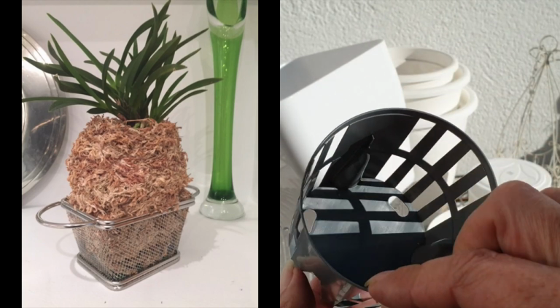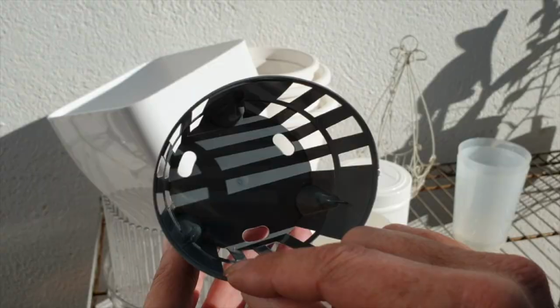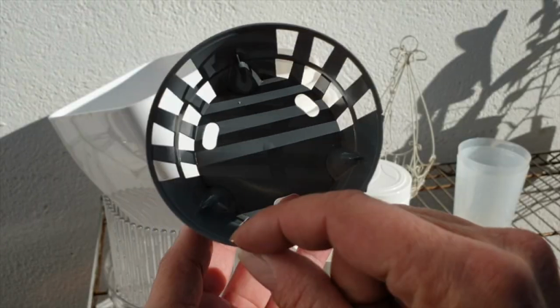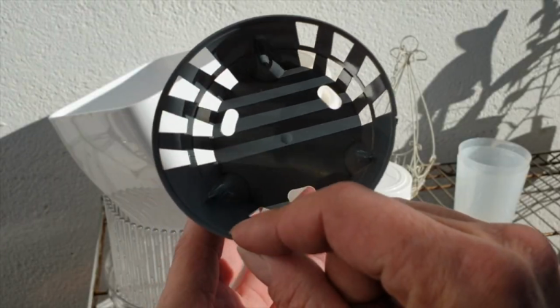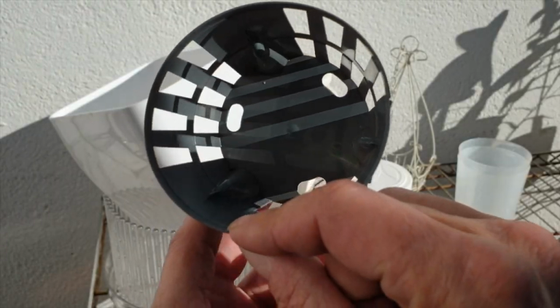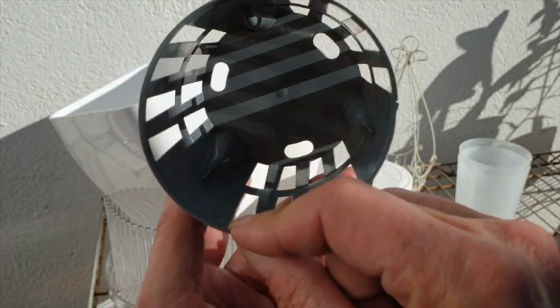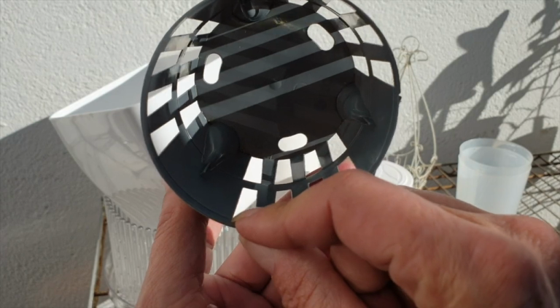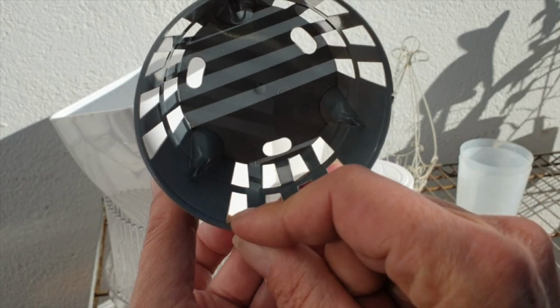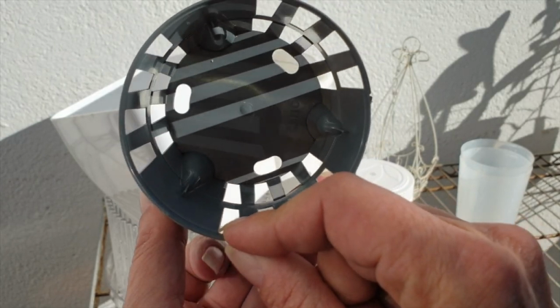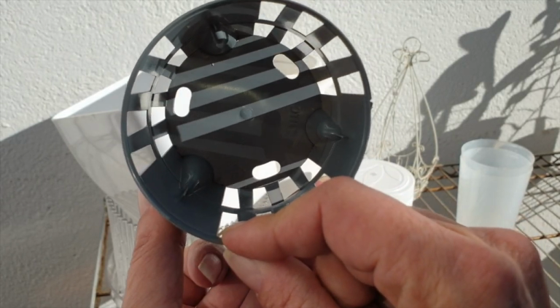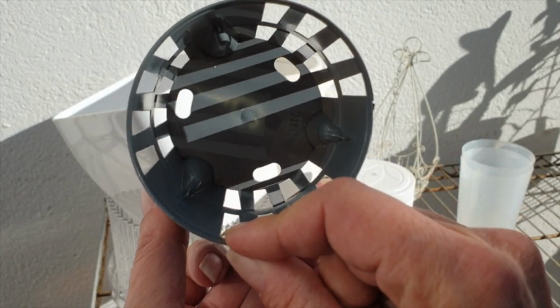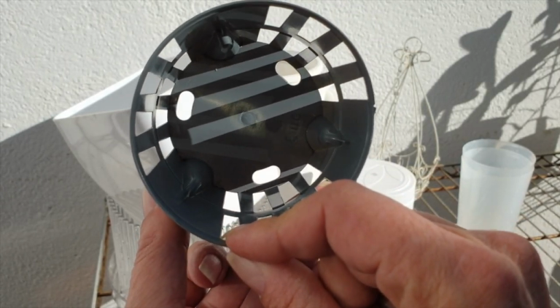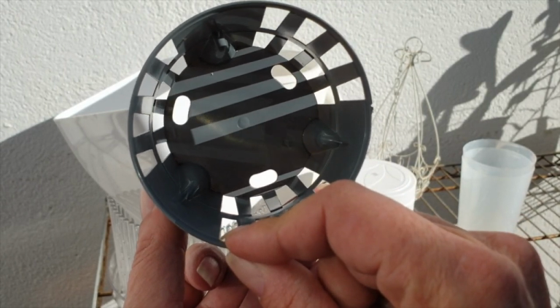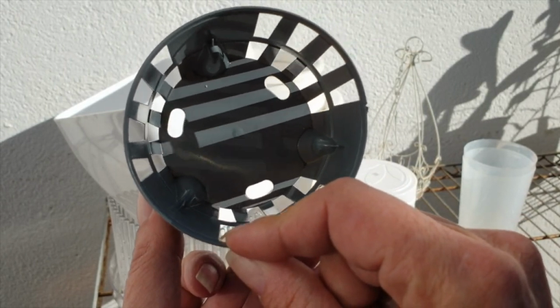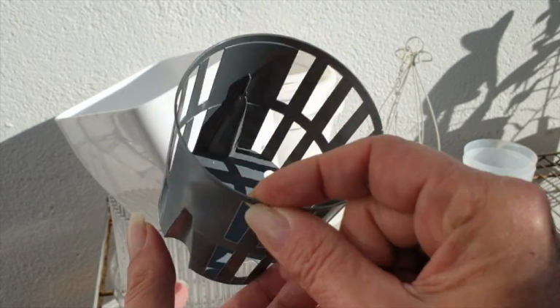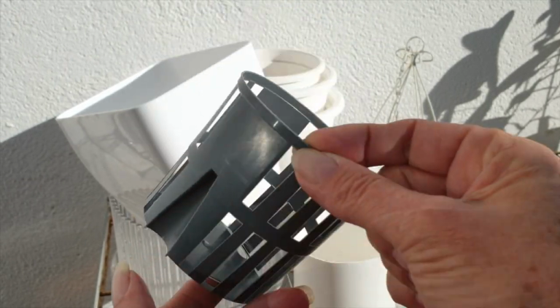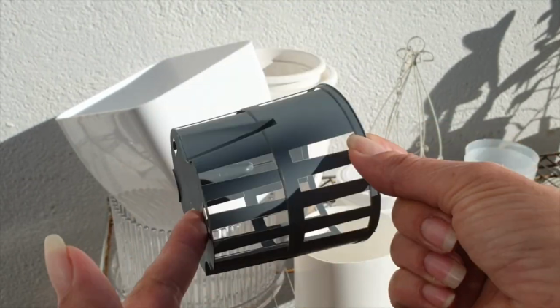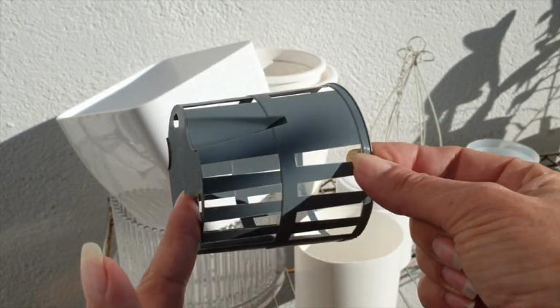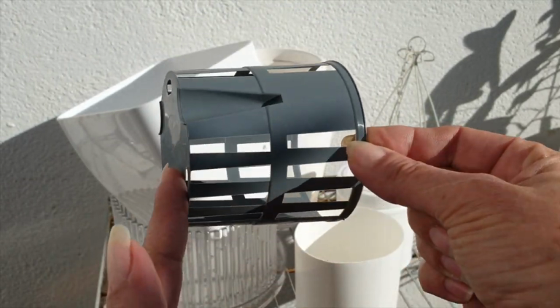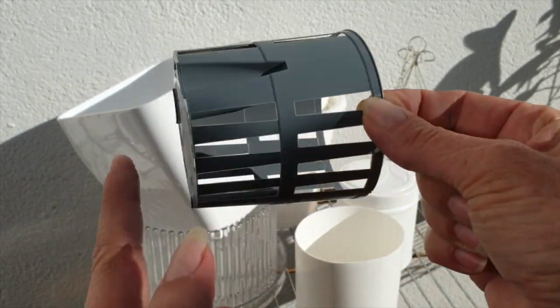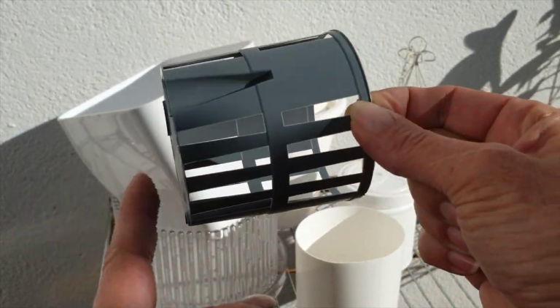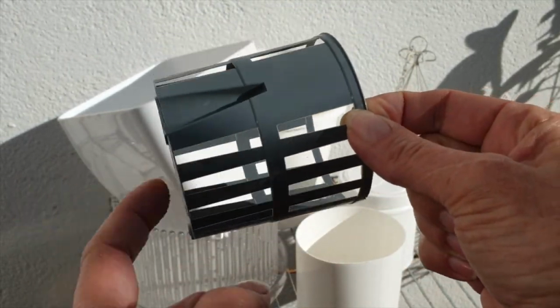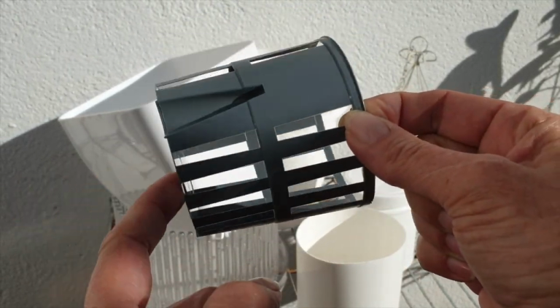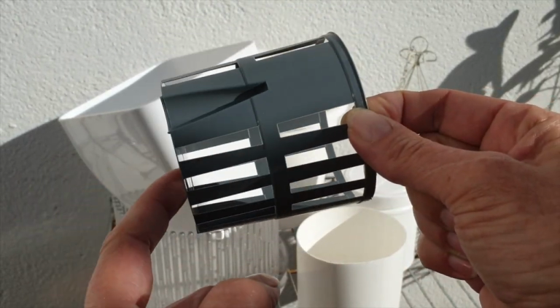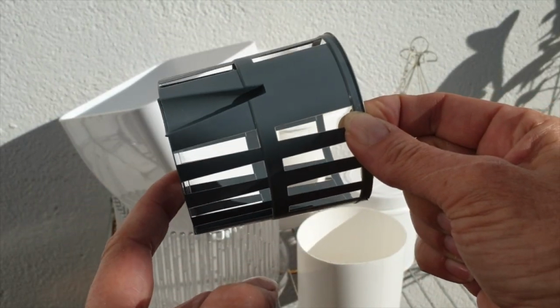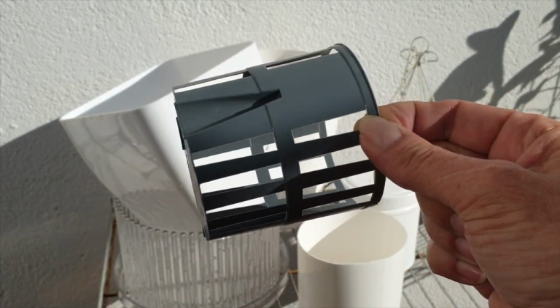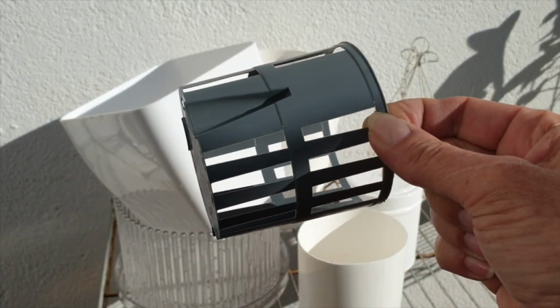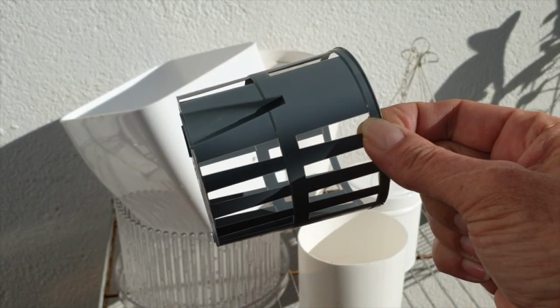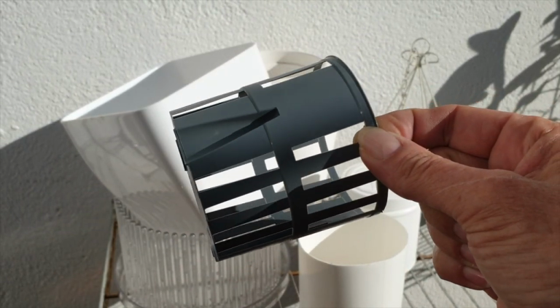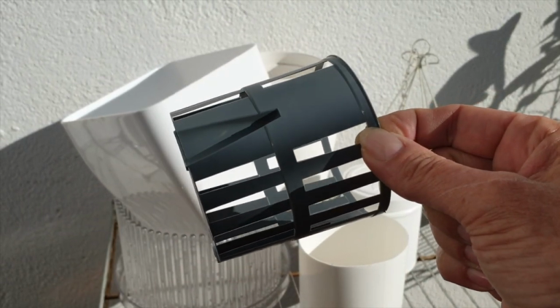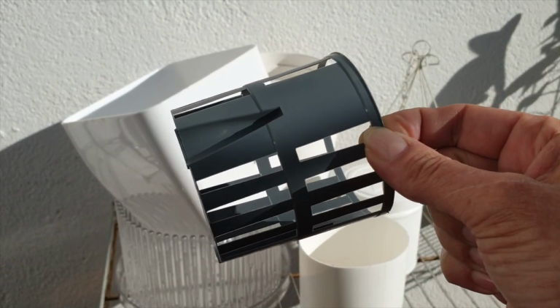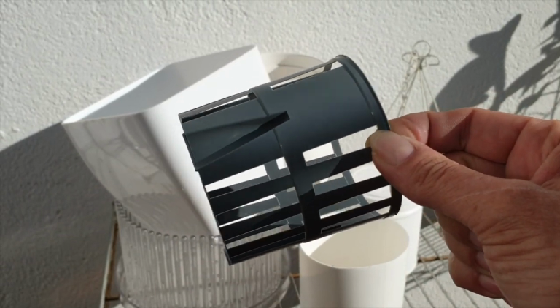It even has drainage holes — this is perfect. So I have several of these in case I need them.